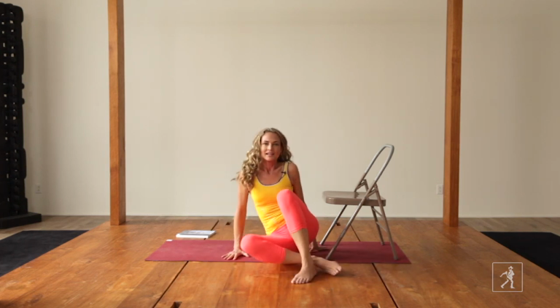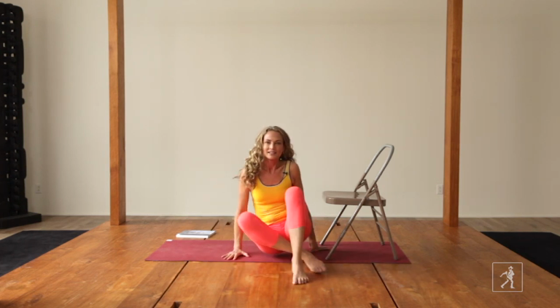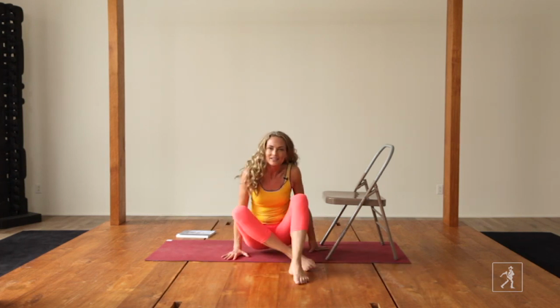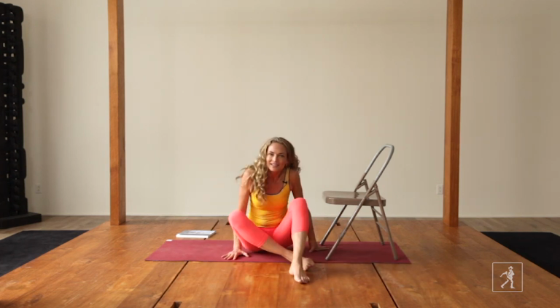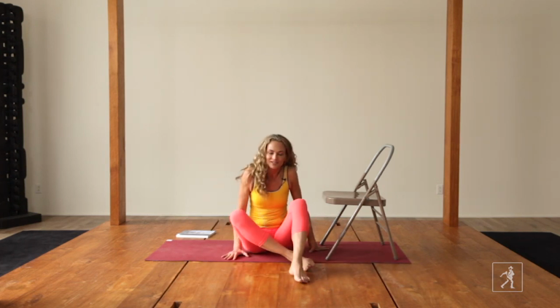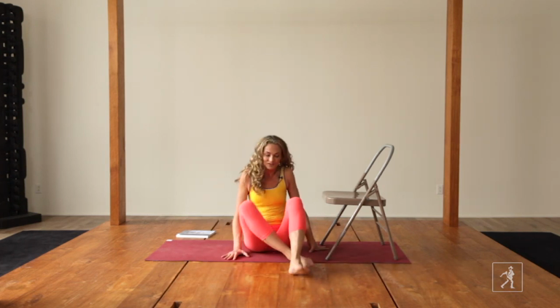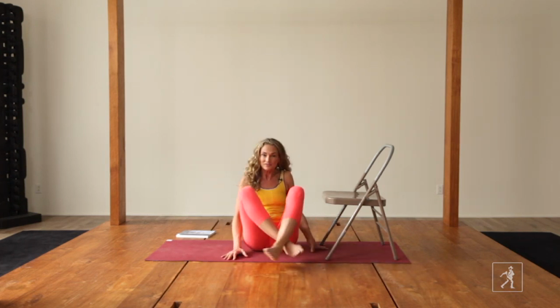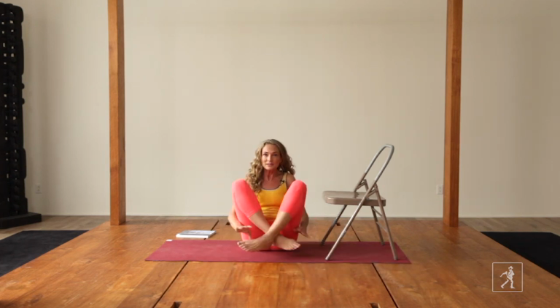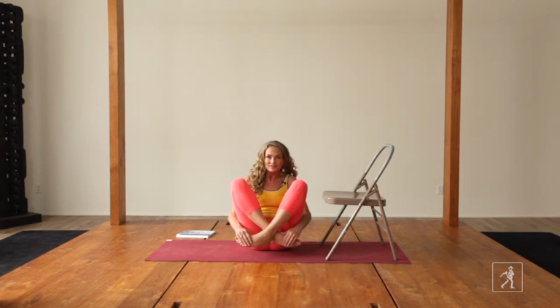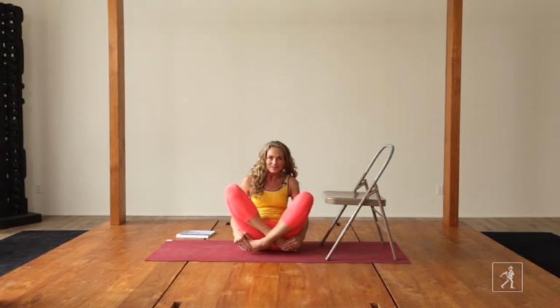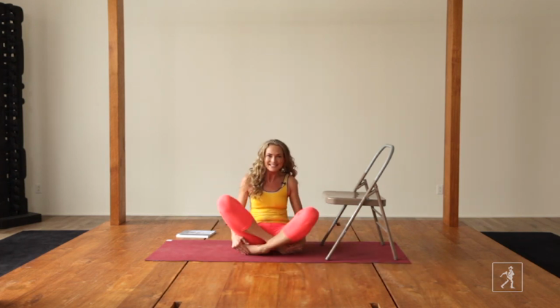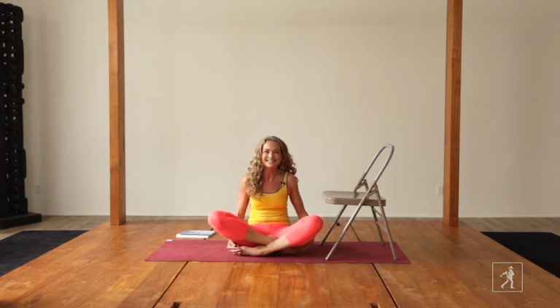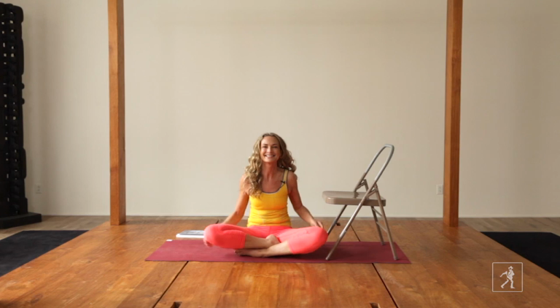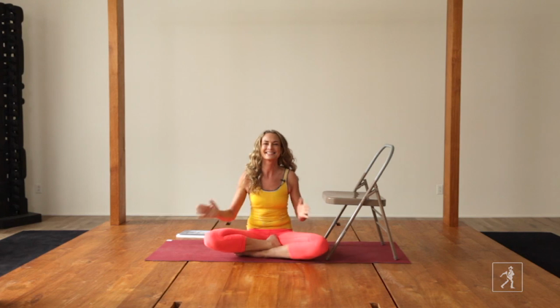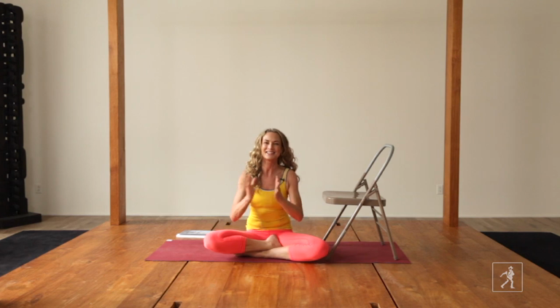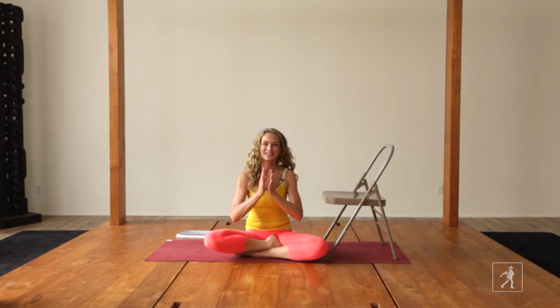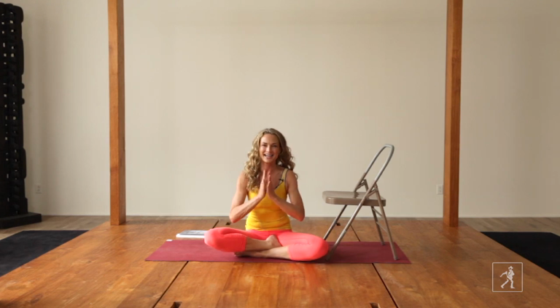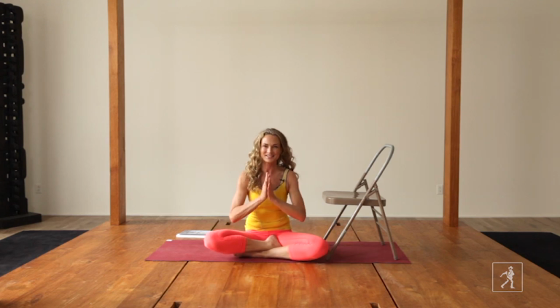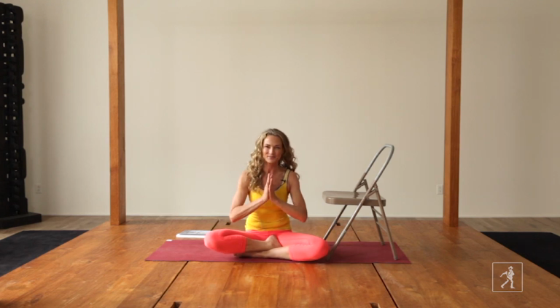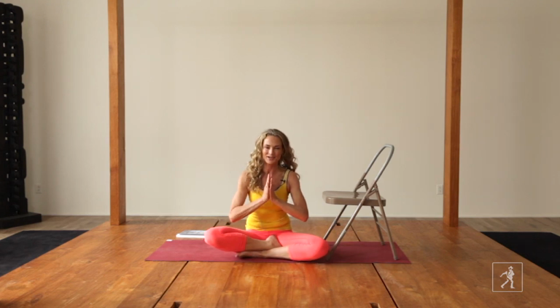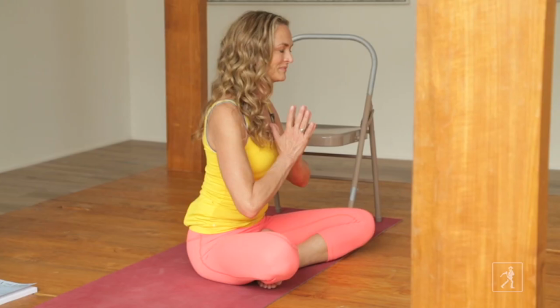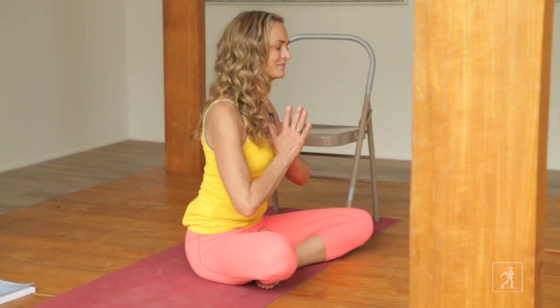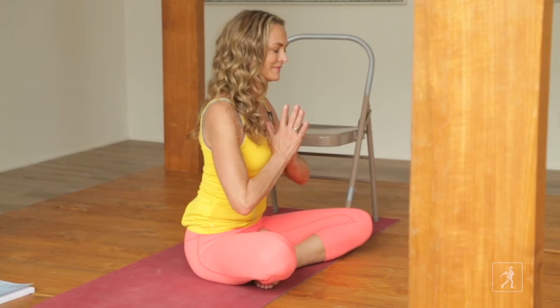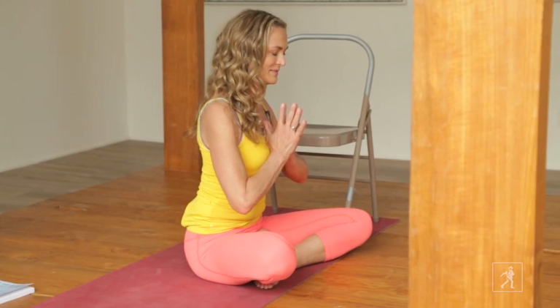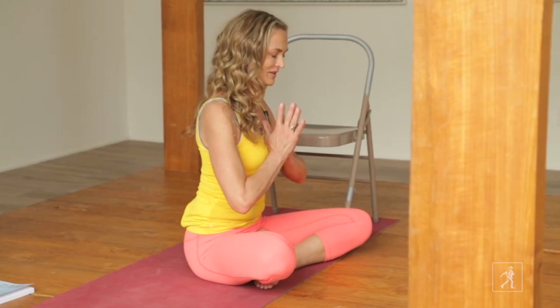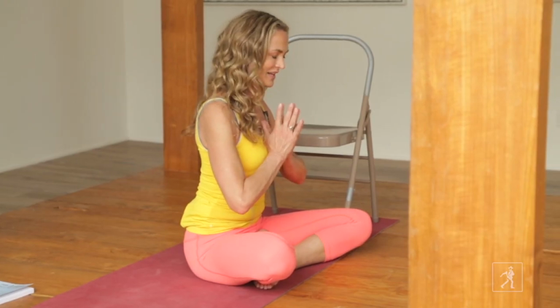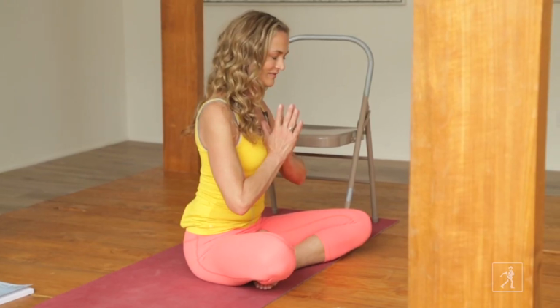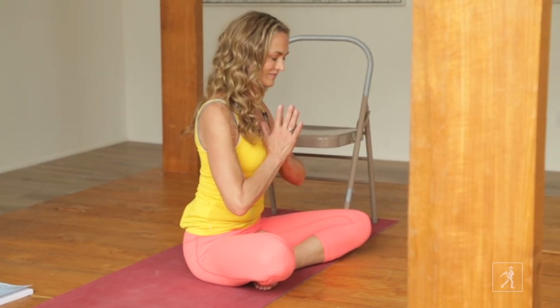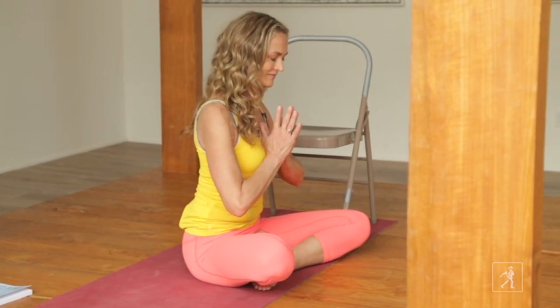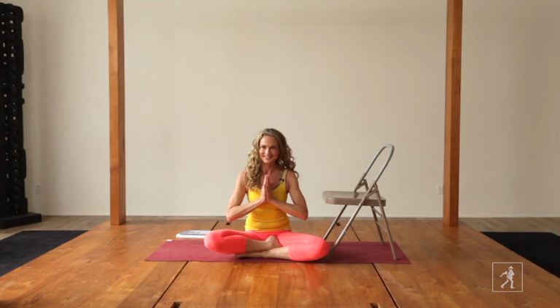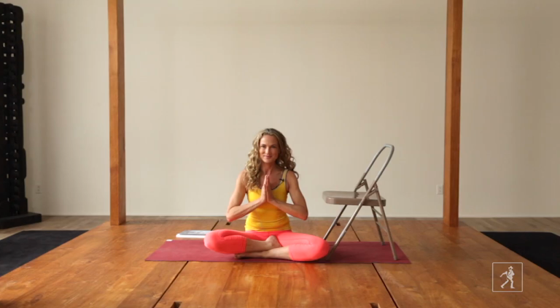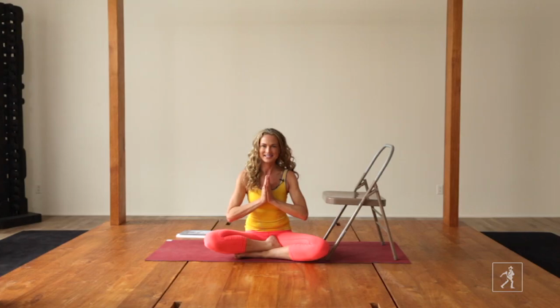And your life will be a different place. Take your hands to prayer and bow your head. Namaste.